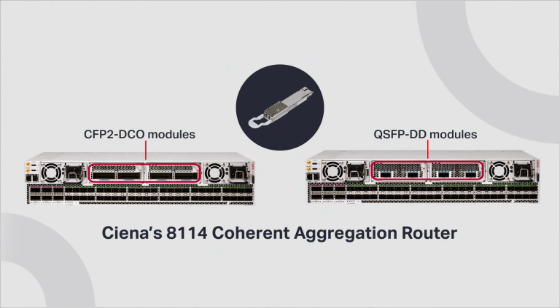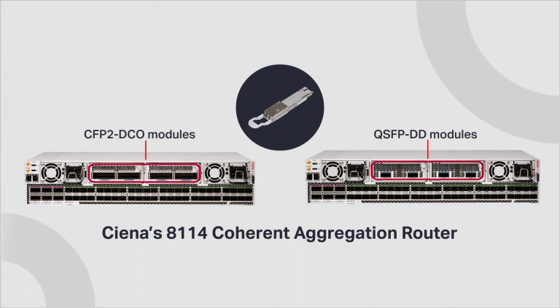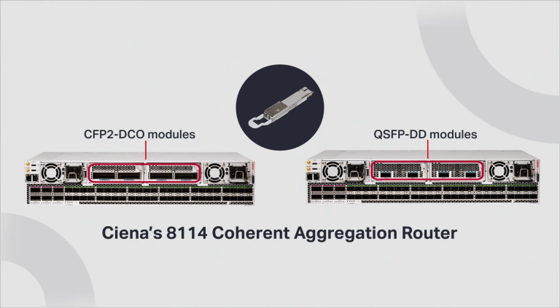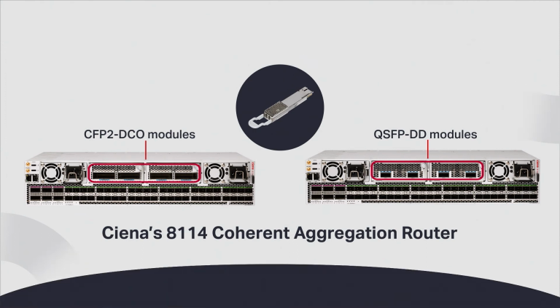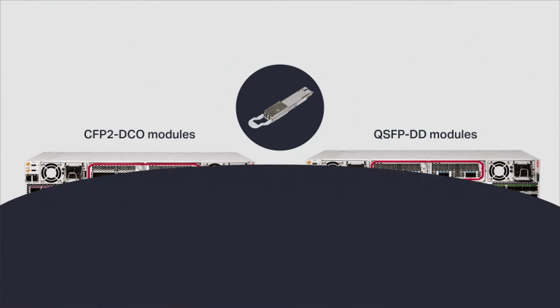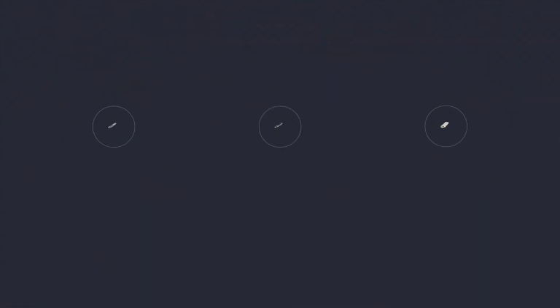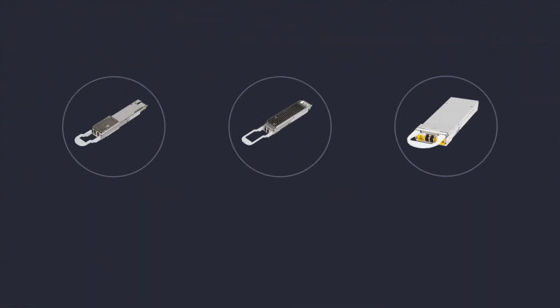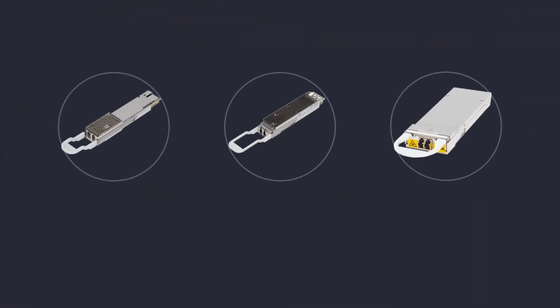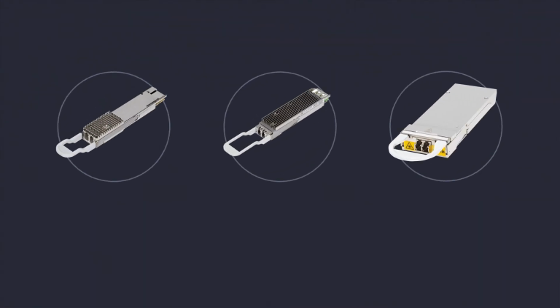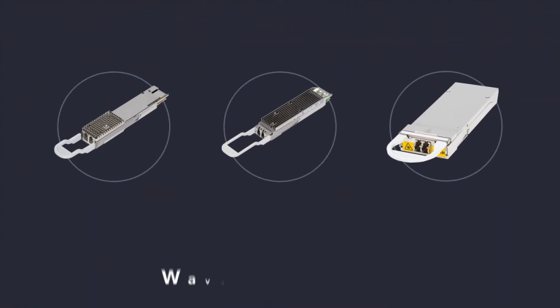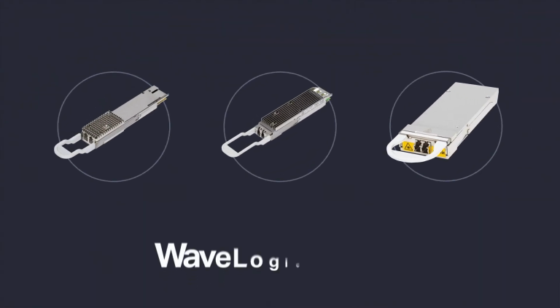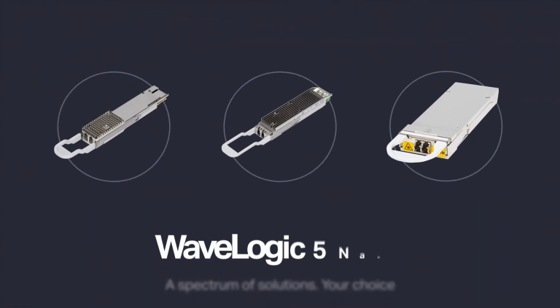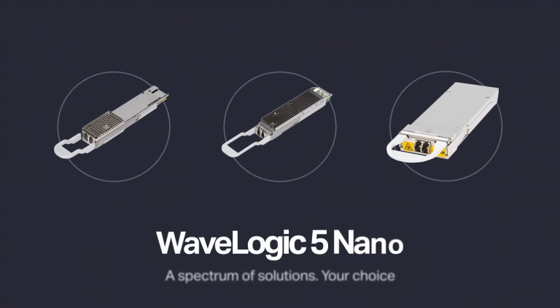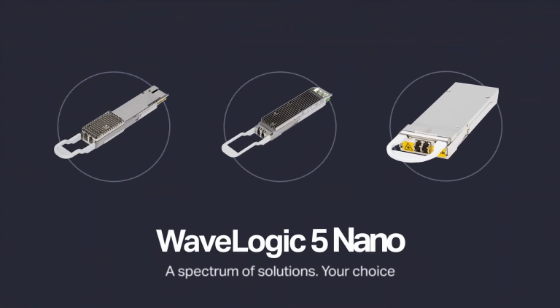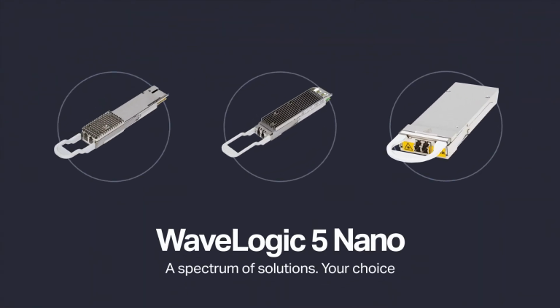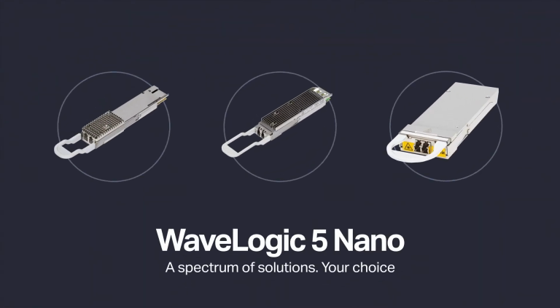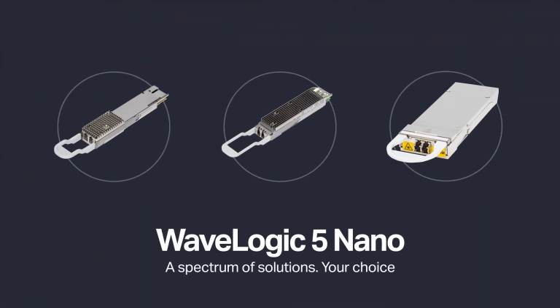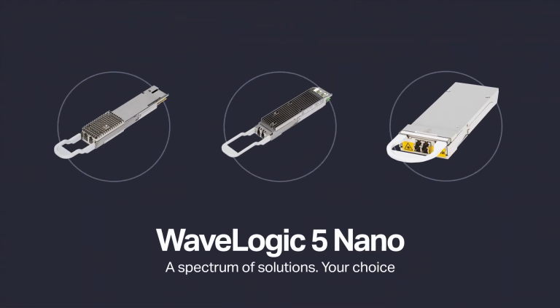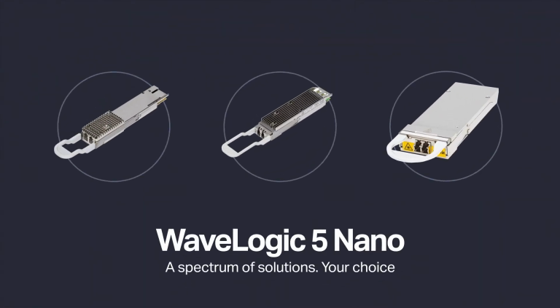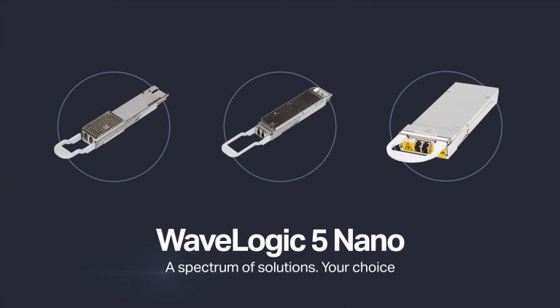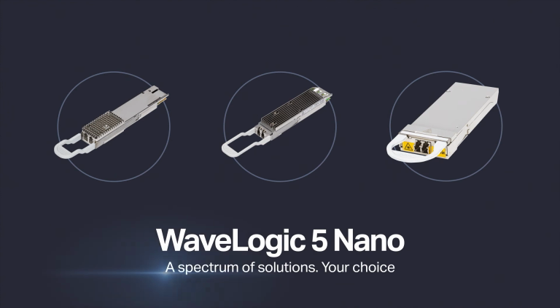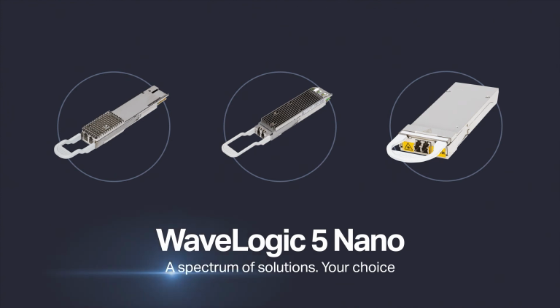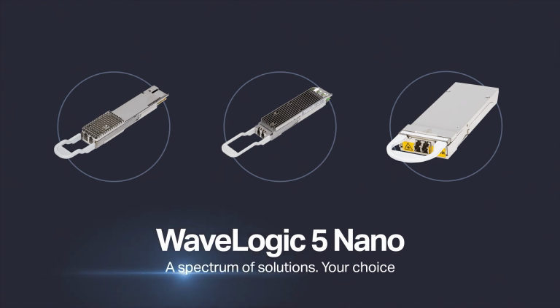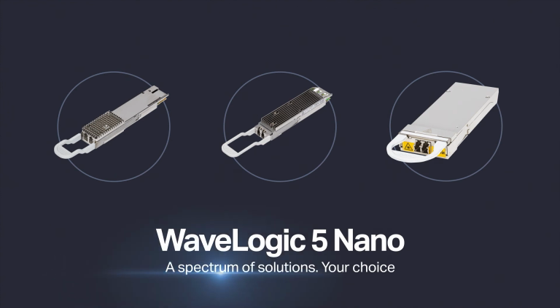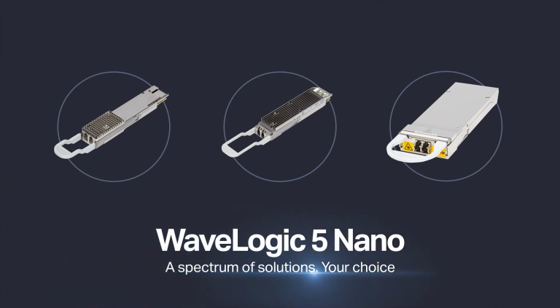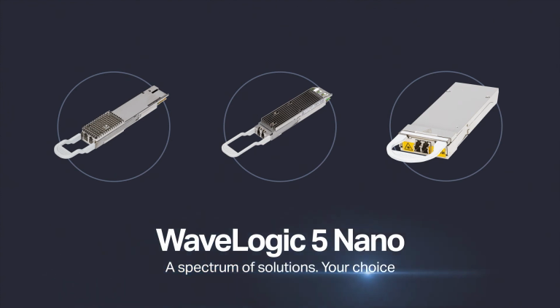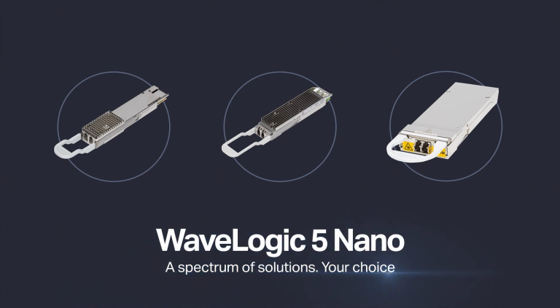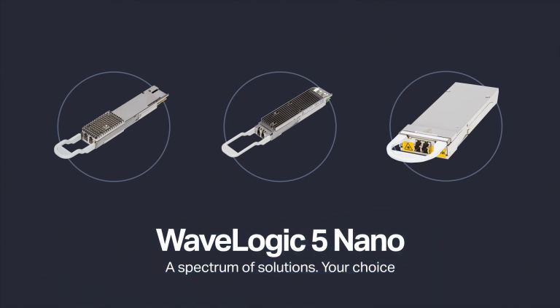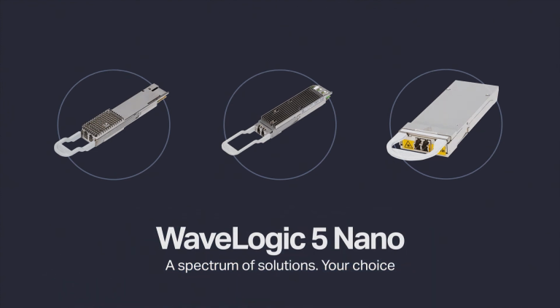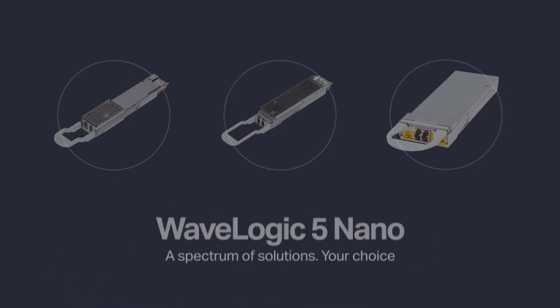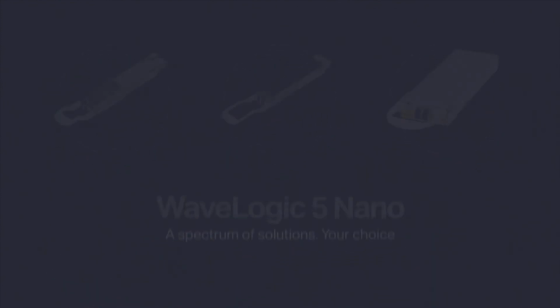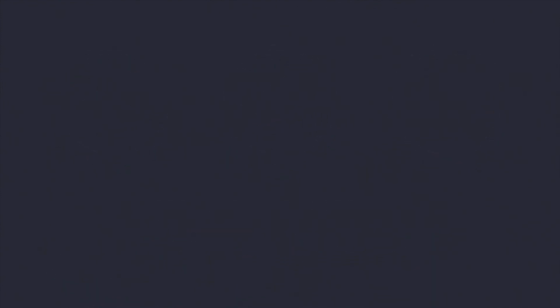Ready to modernize your network? WaveLogic 5 Nano — a spectrum of solutions, your choice.